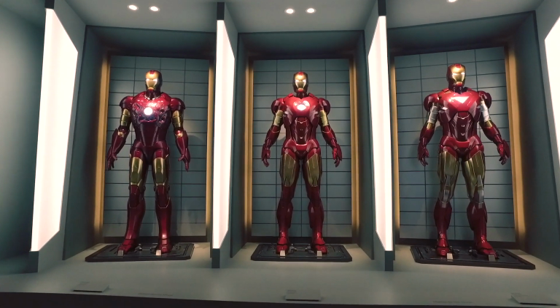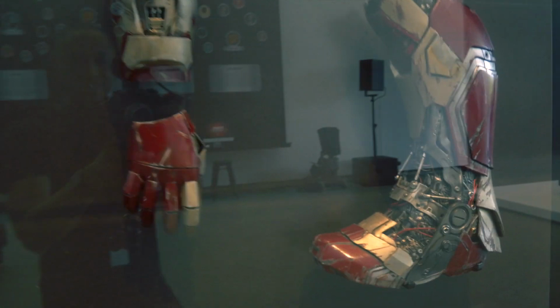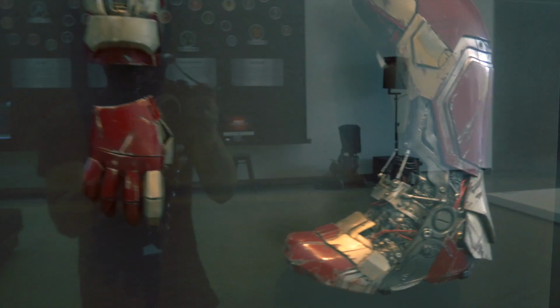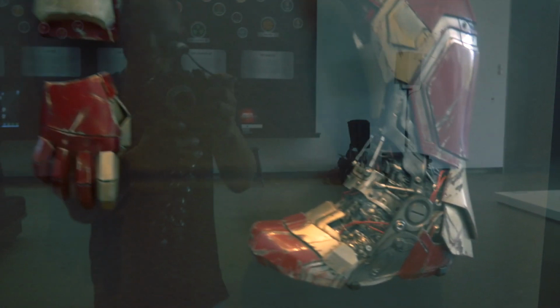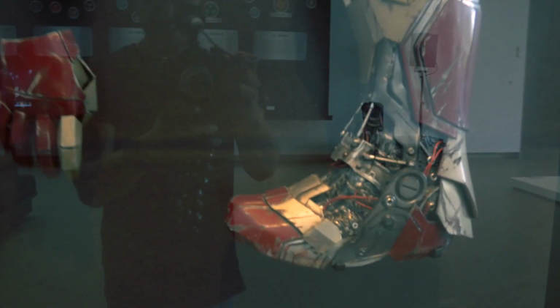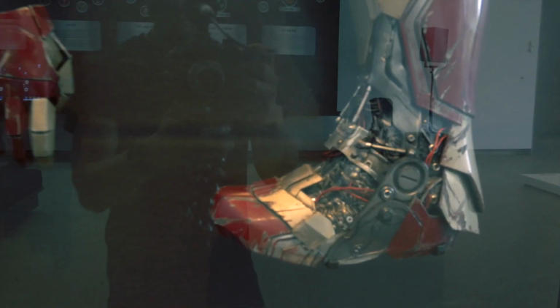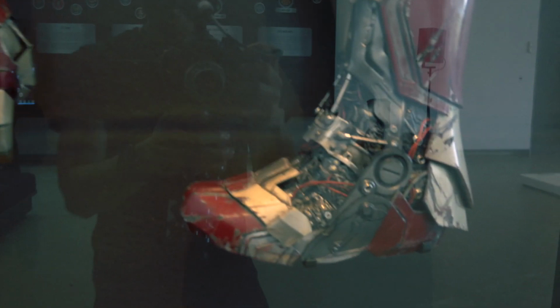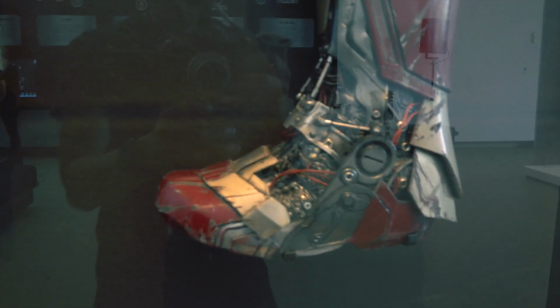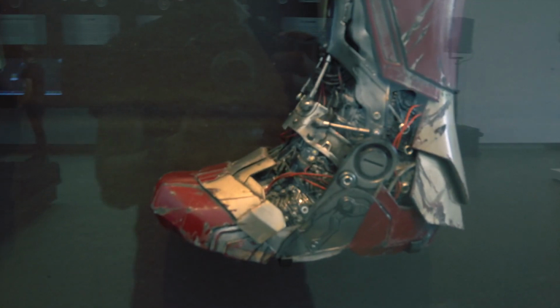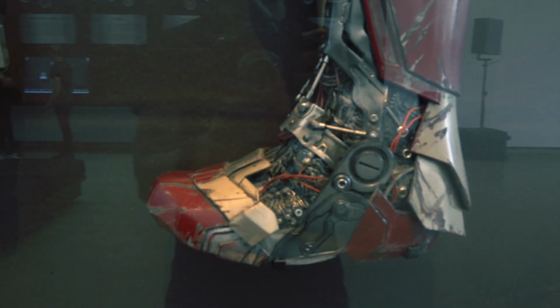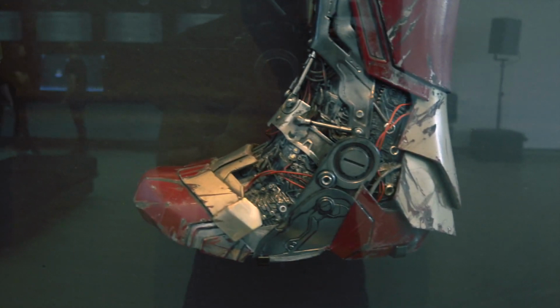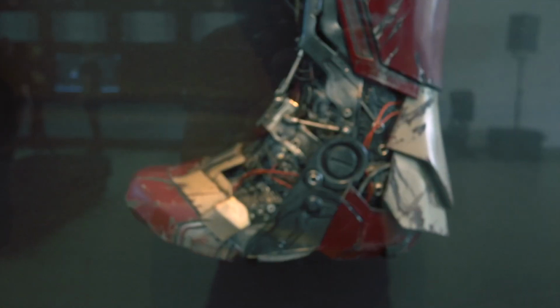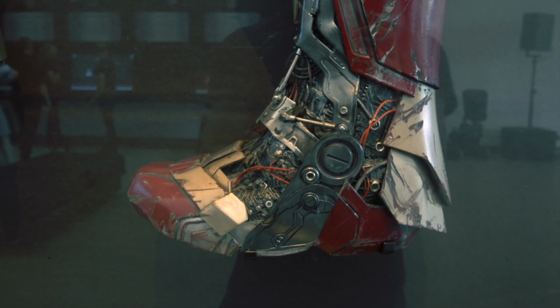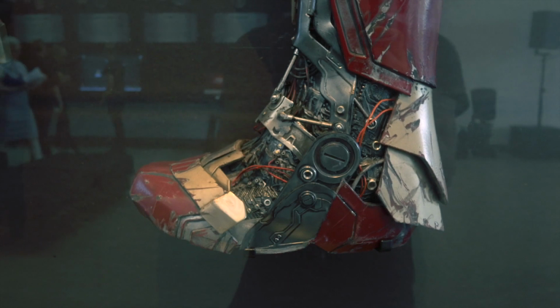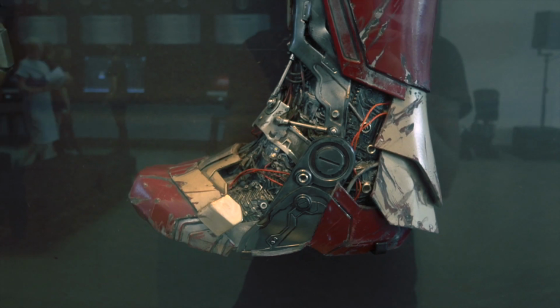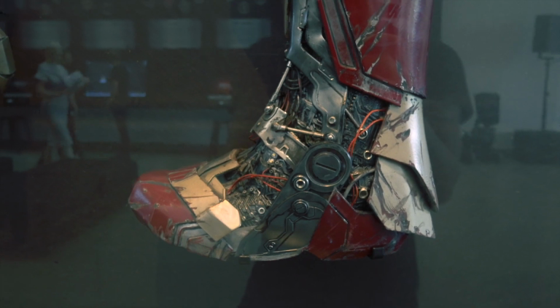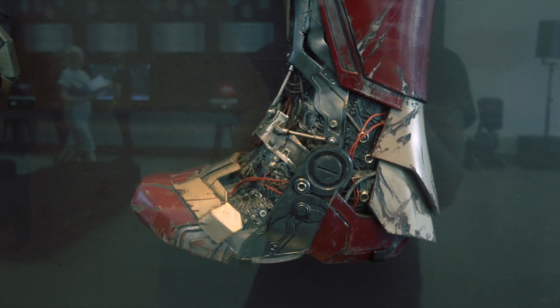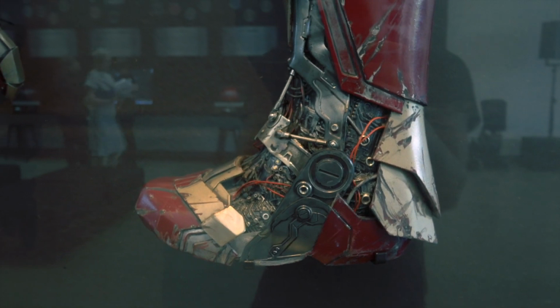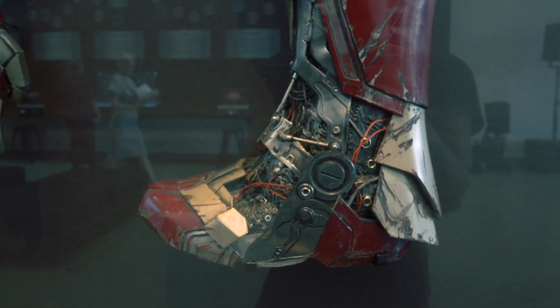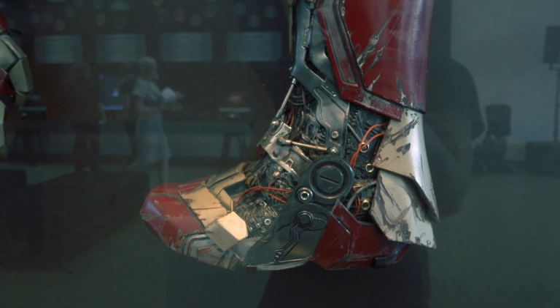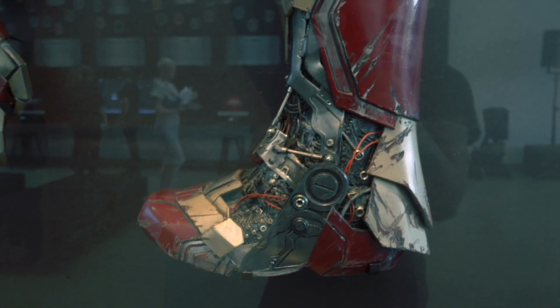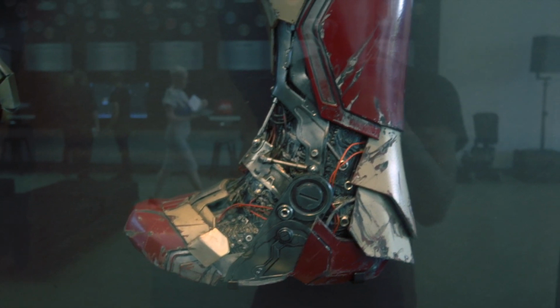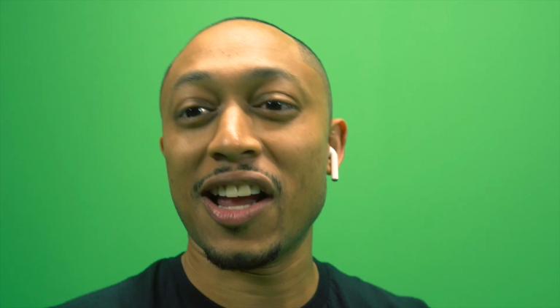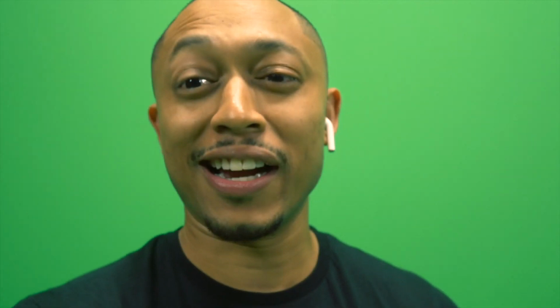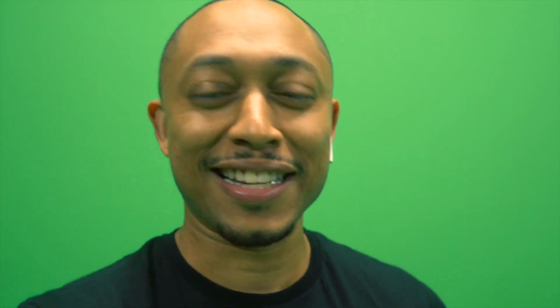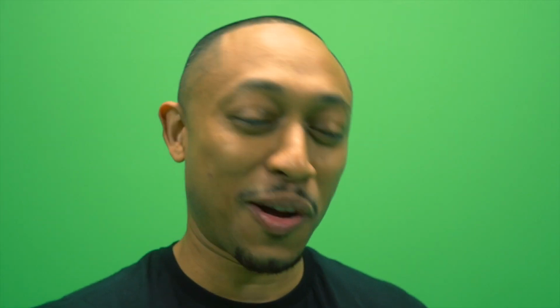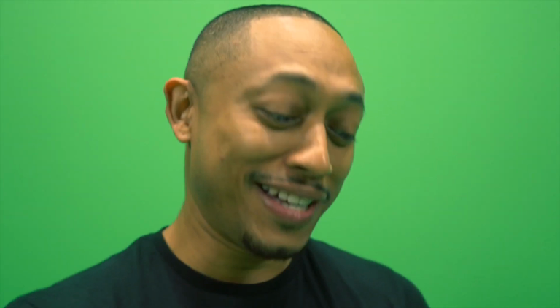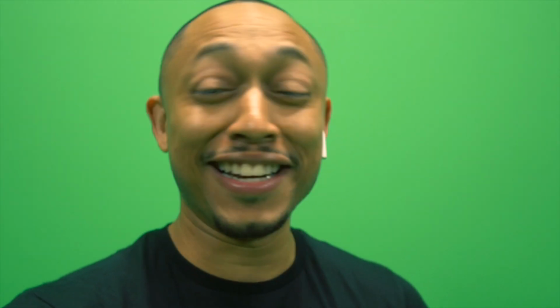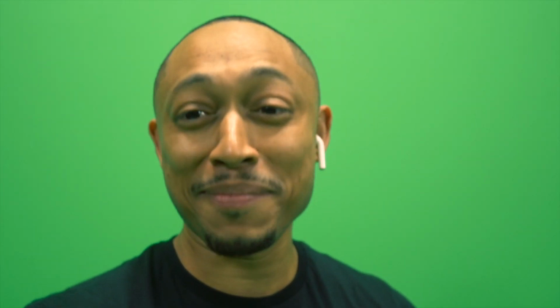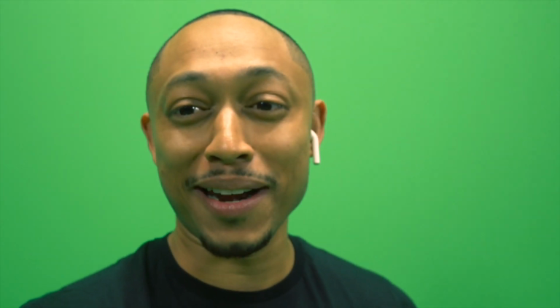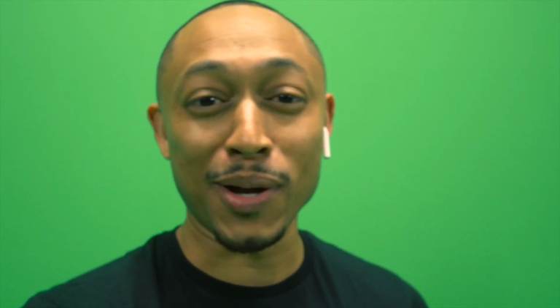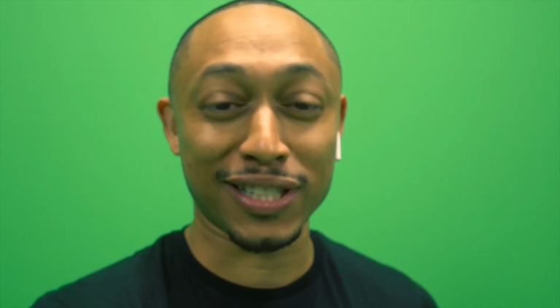Look at the detail on this. How crazy is that? Alright guys, so we just made a poster.